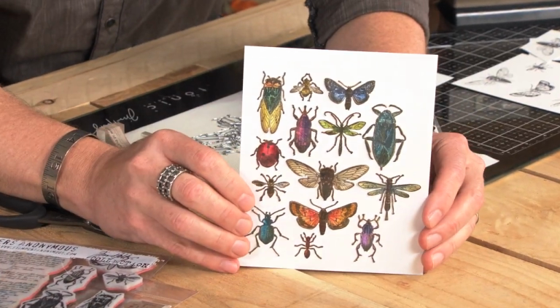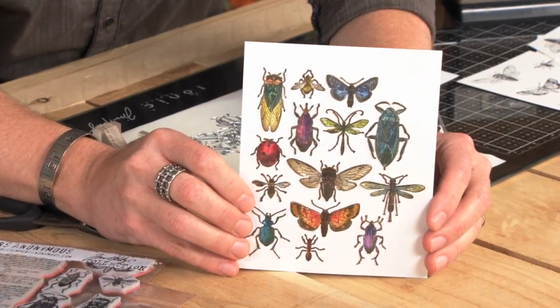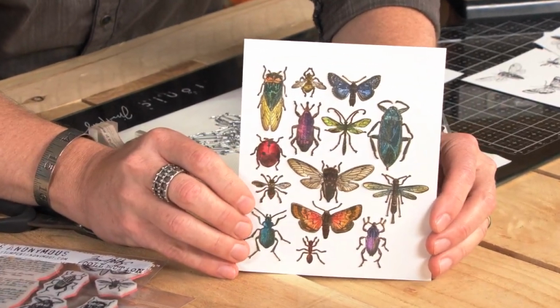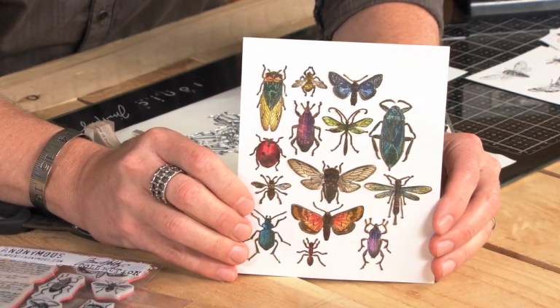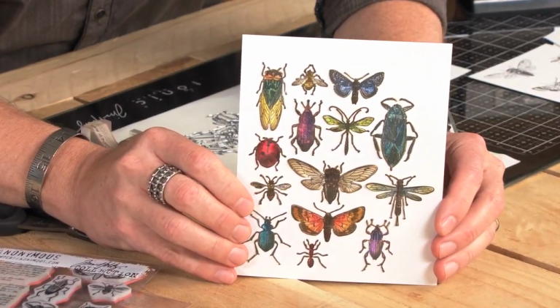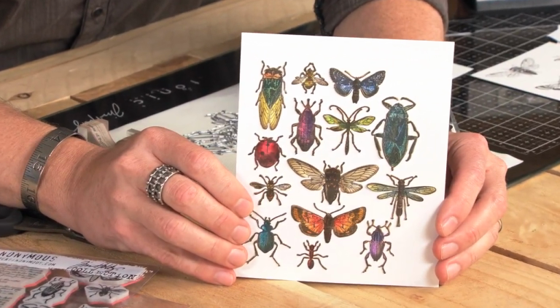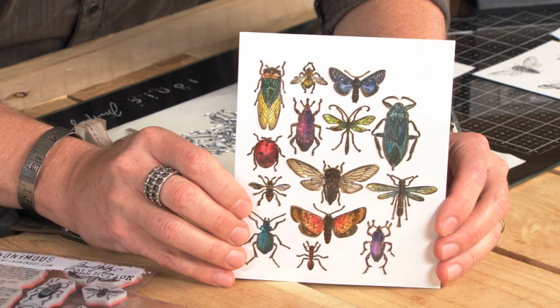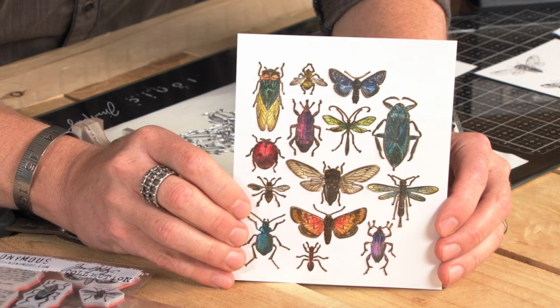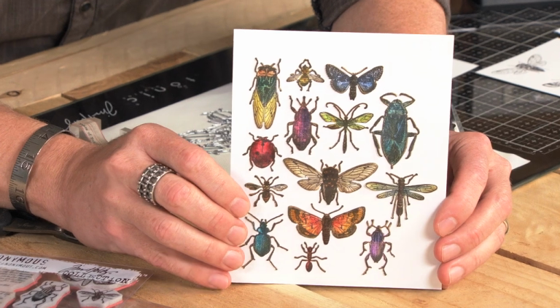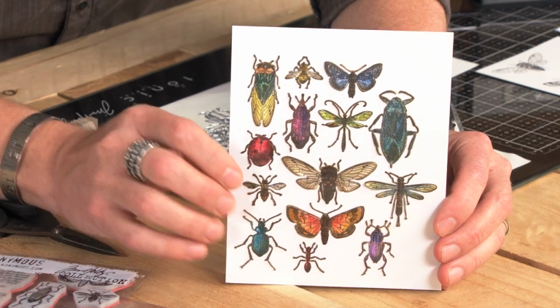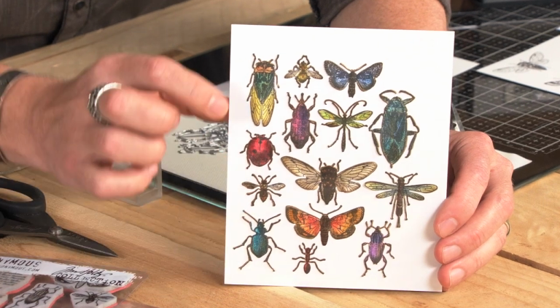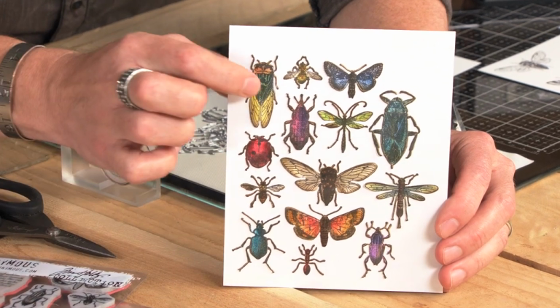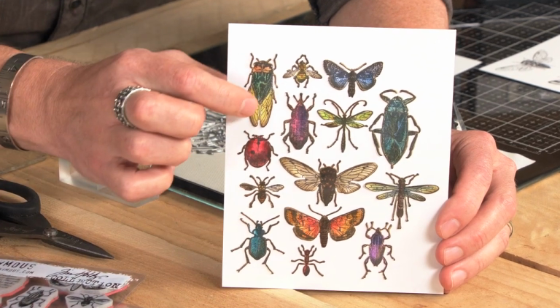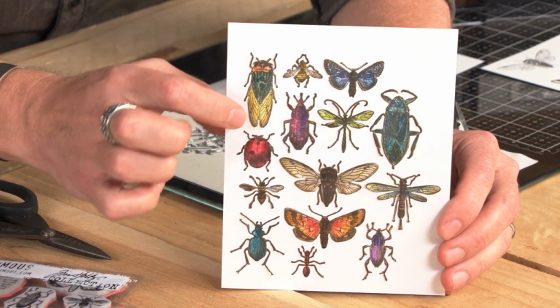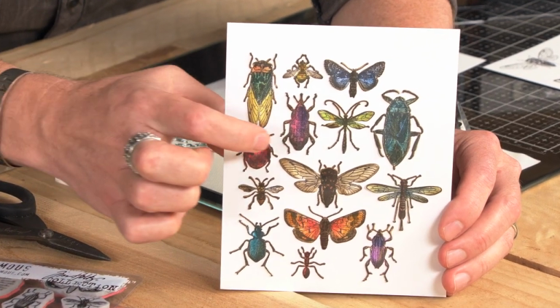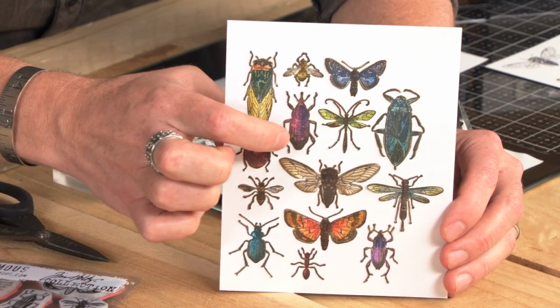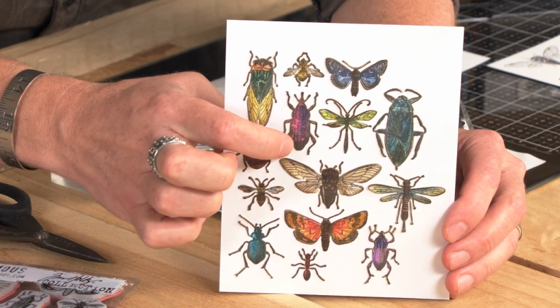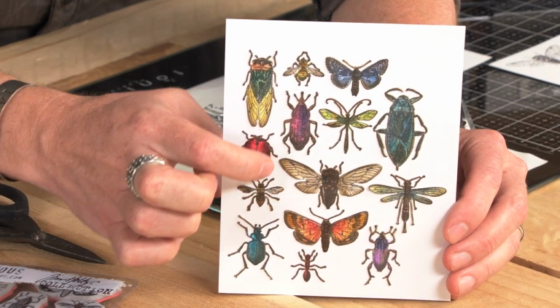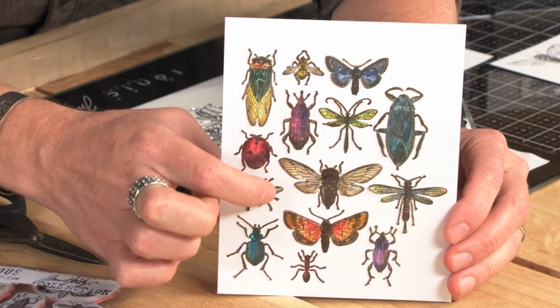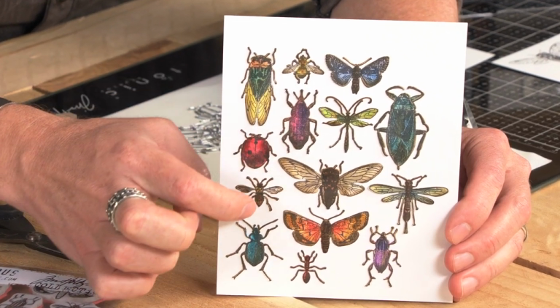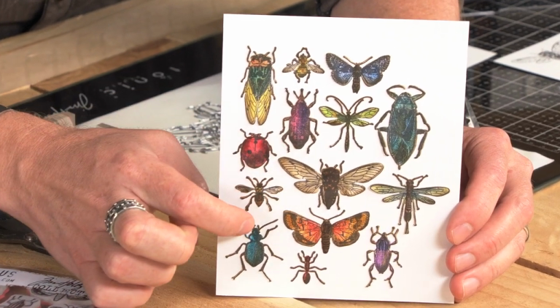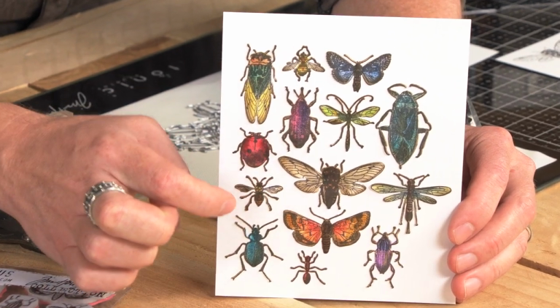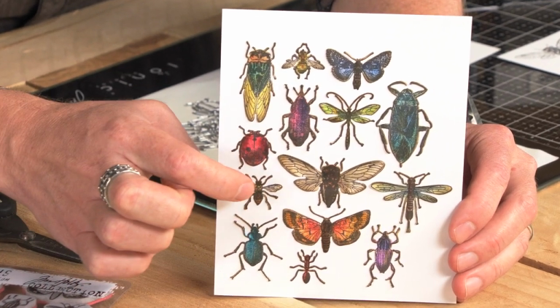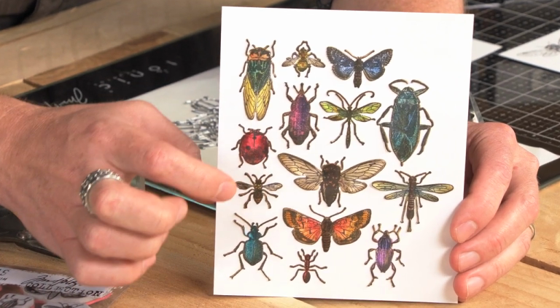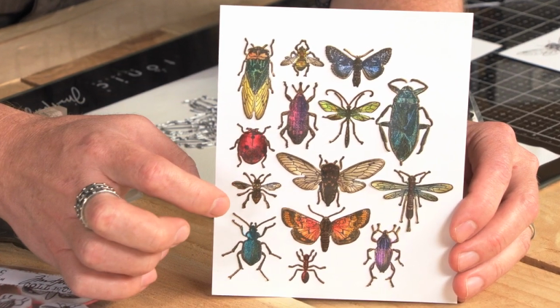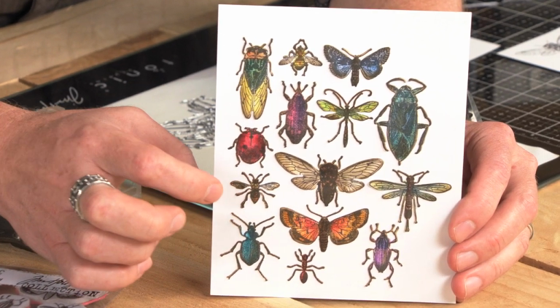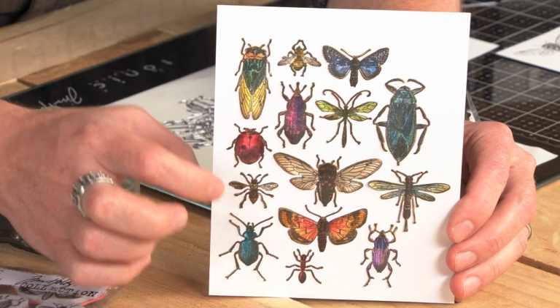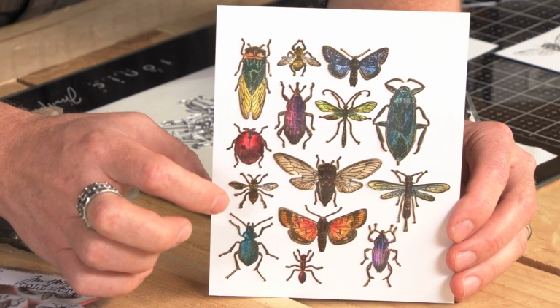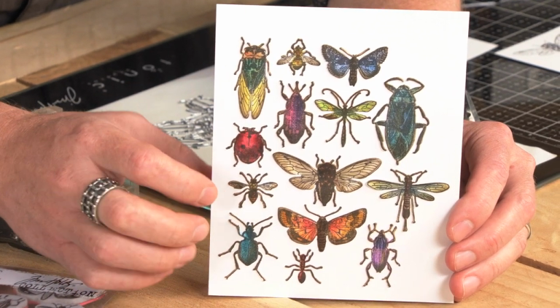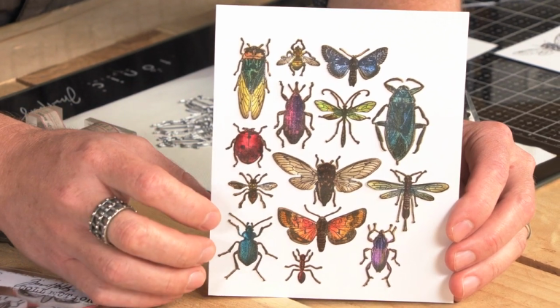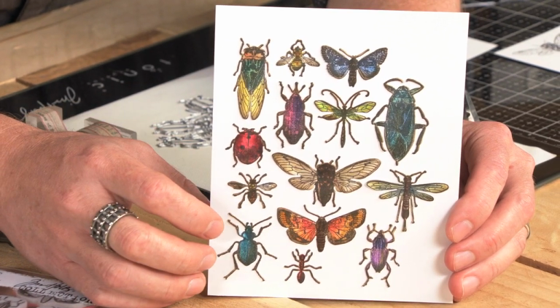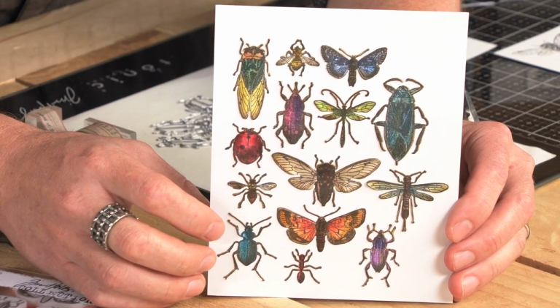Take a look at that. Not only do we cut out the shape, but look at all of this great detail in each and every single one of these.